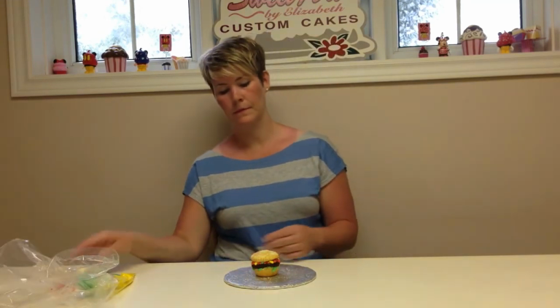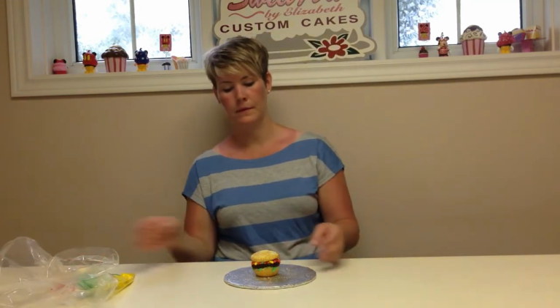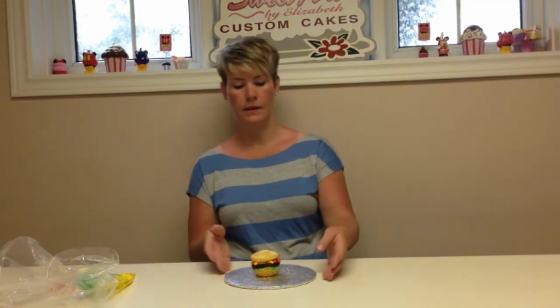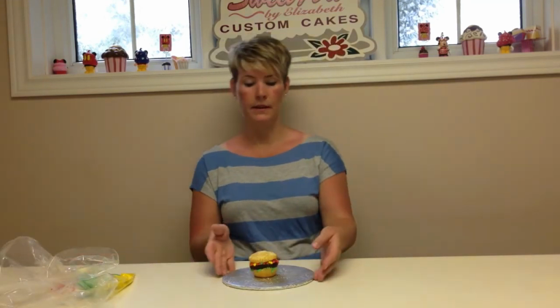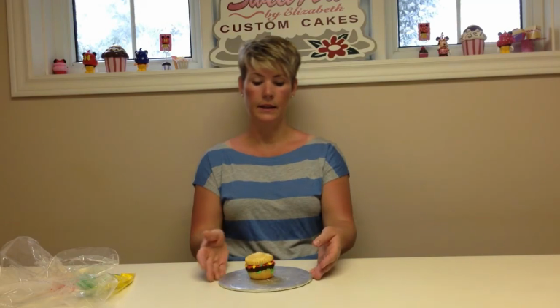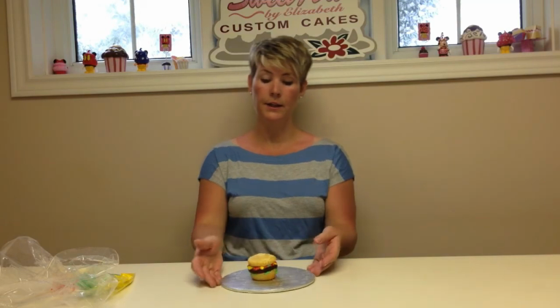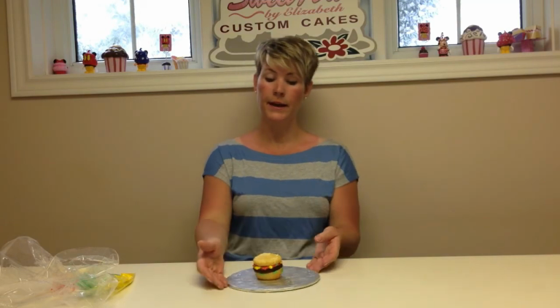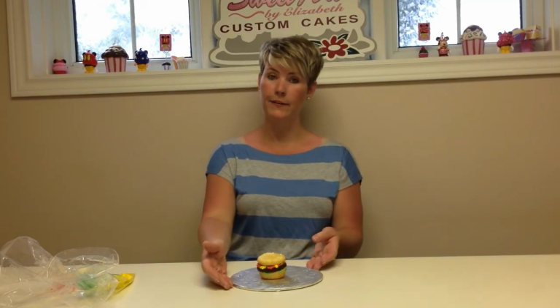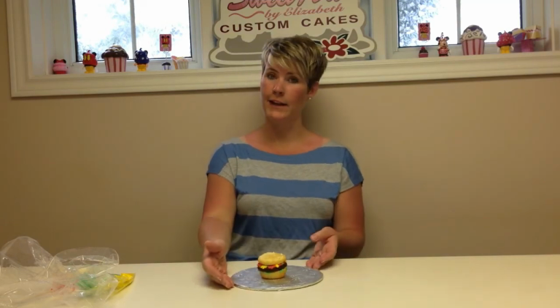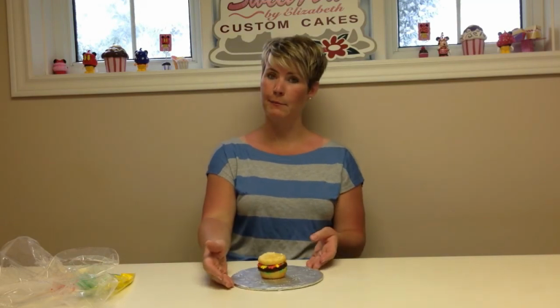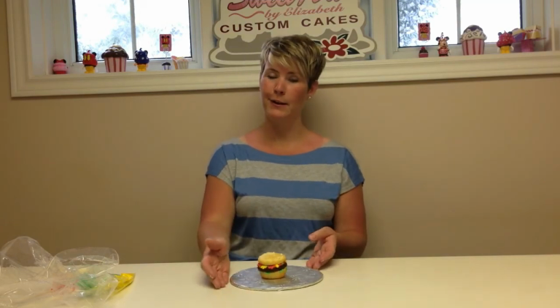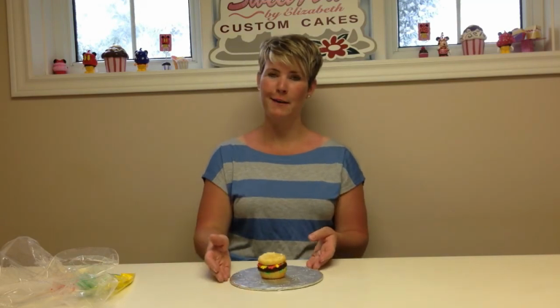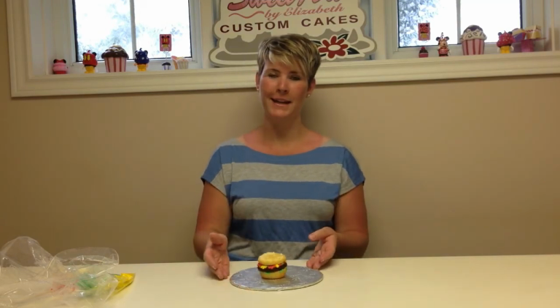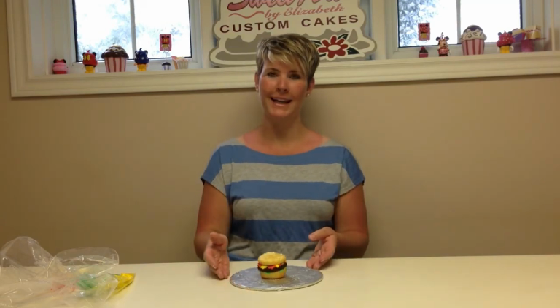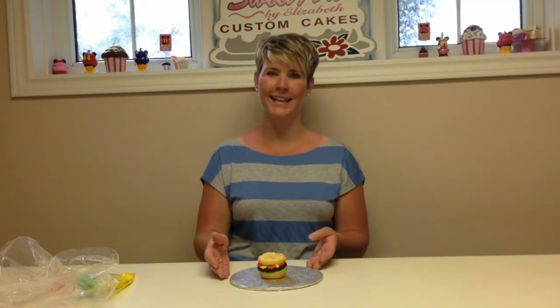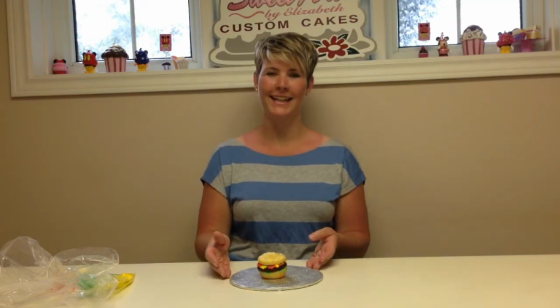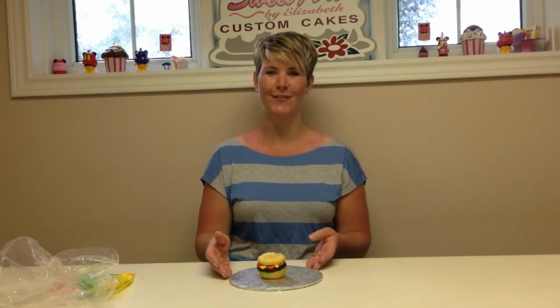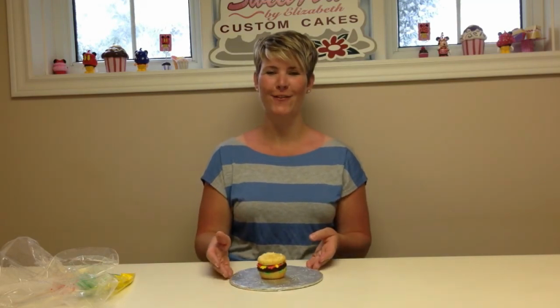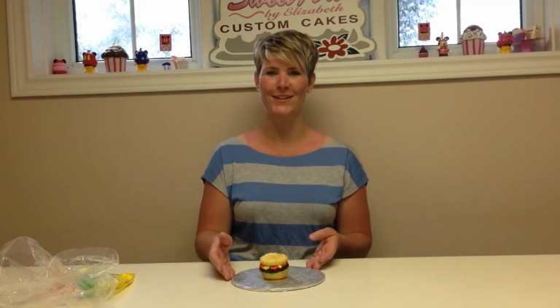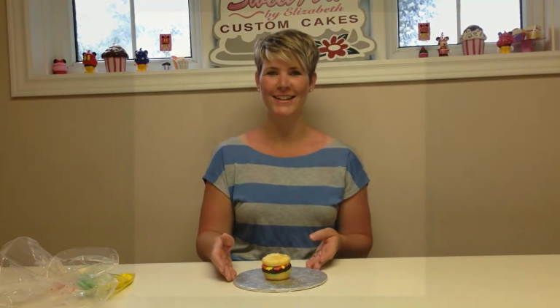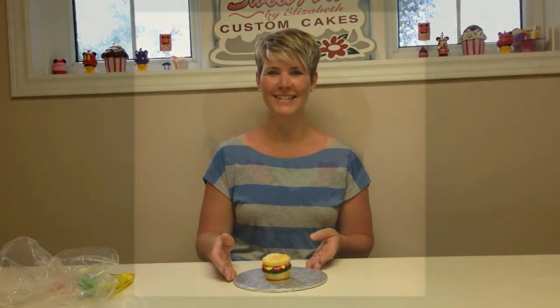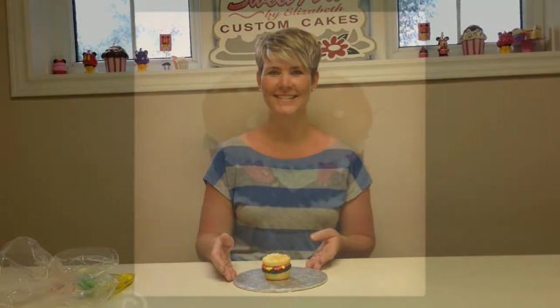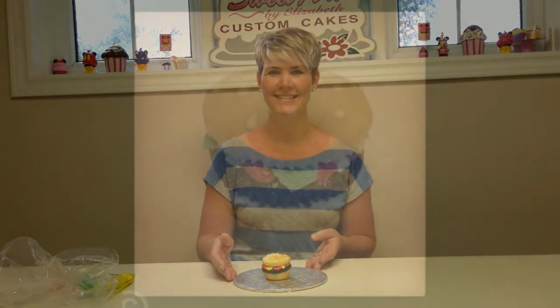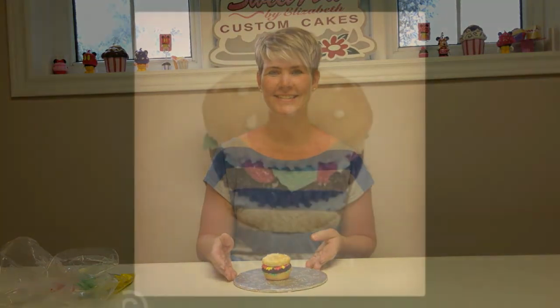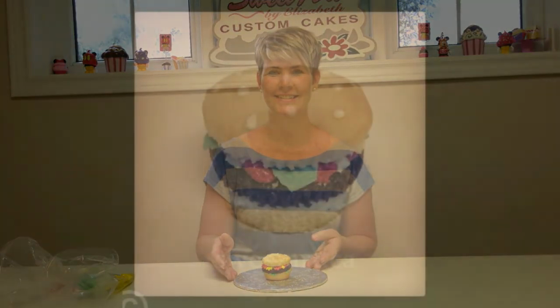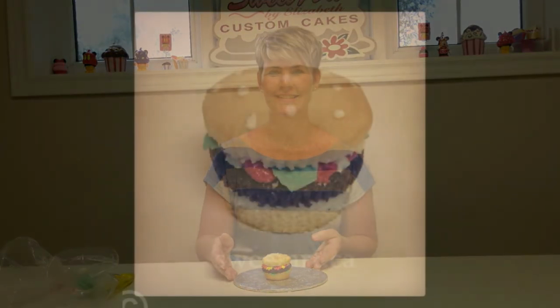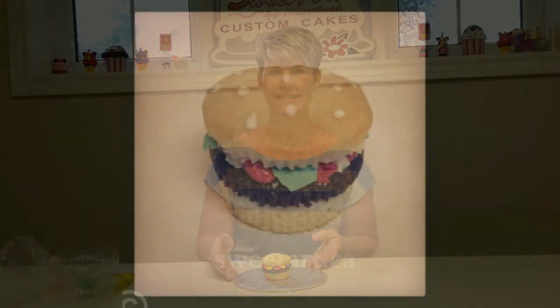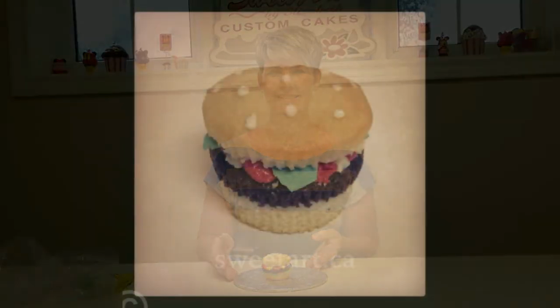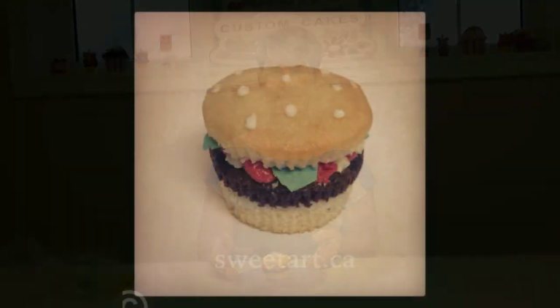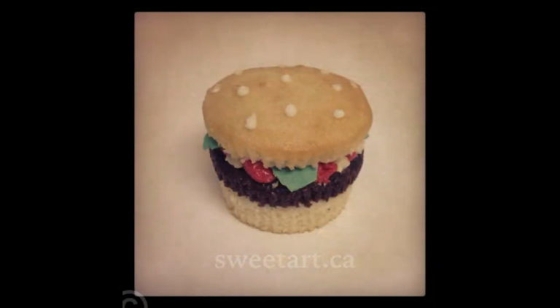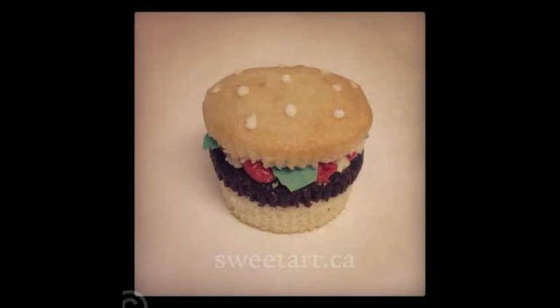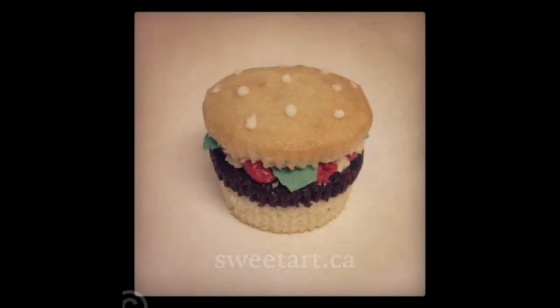And there you have the hamburger cupcake. Thank you for watching.